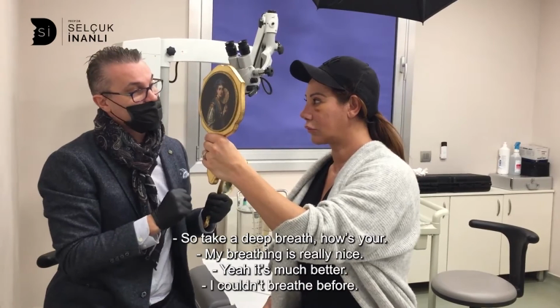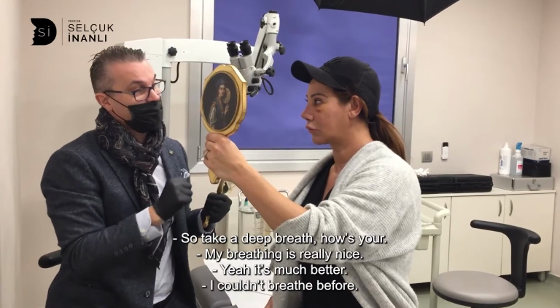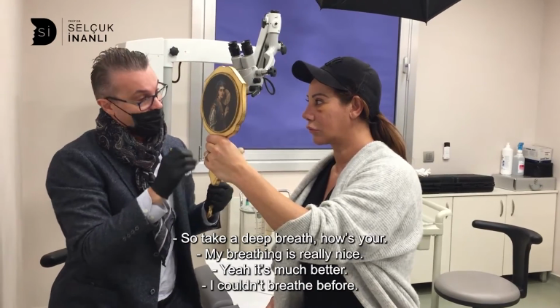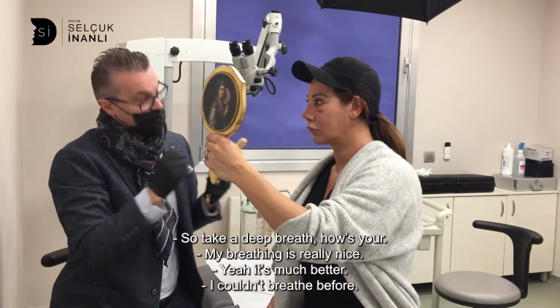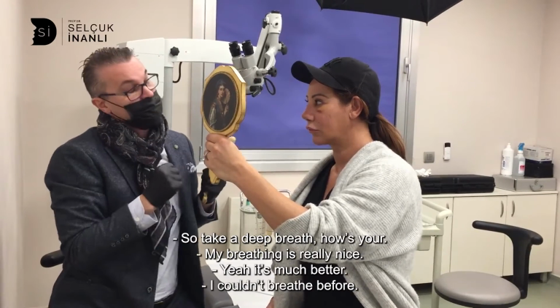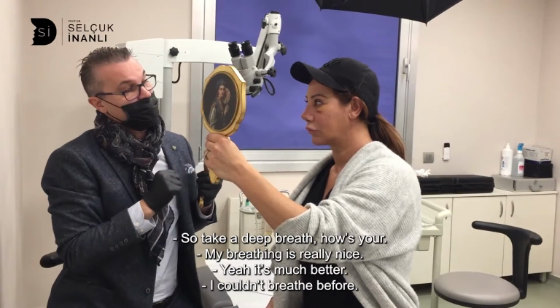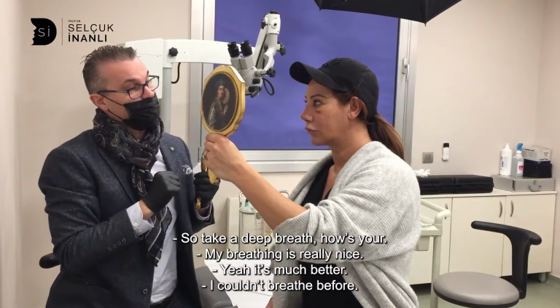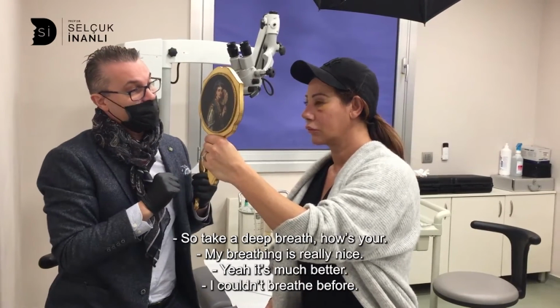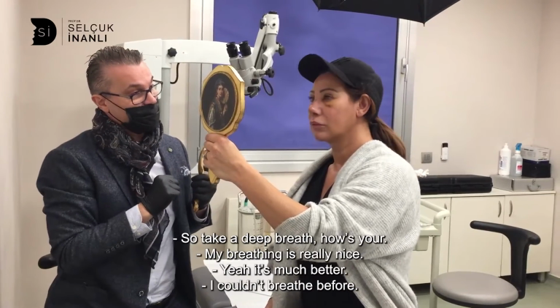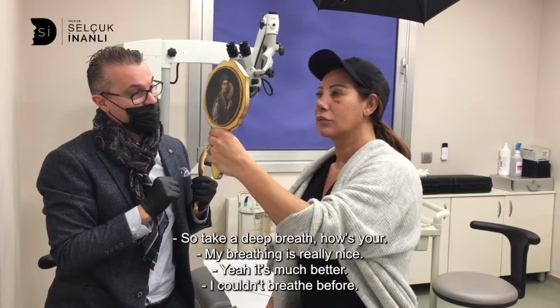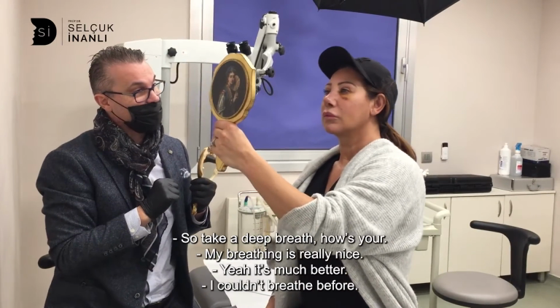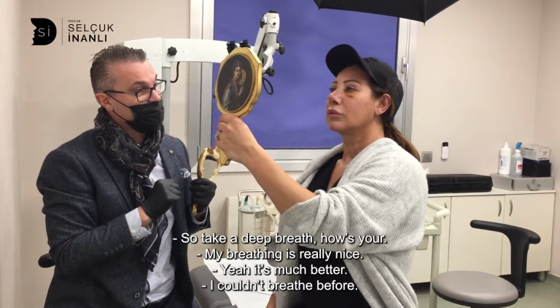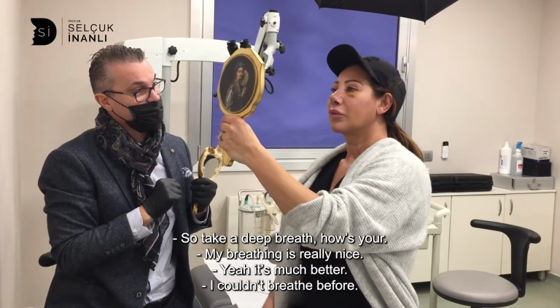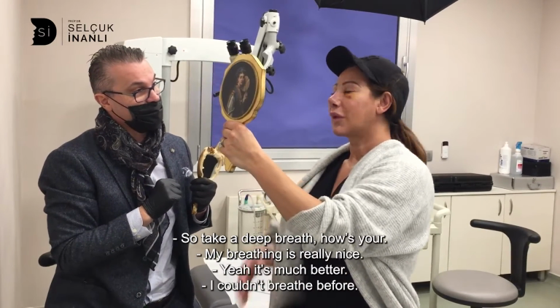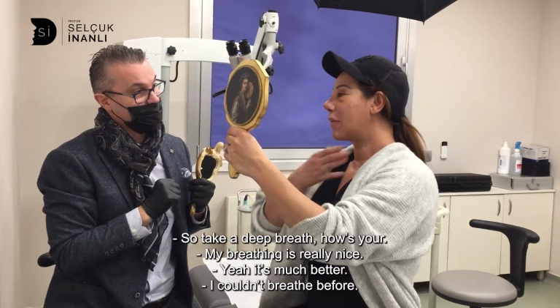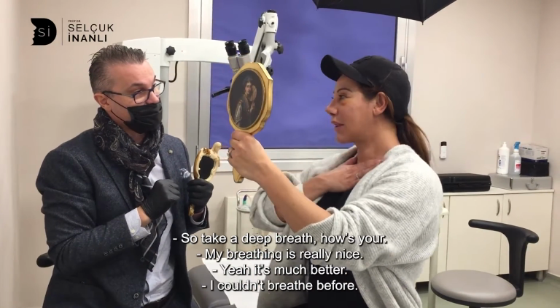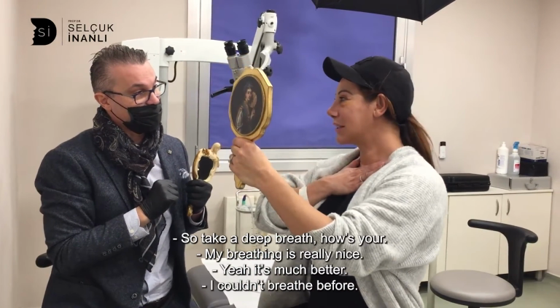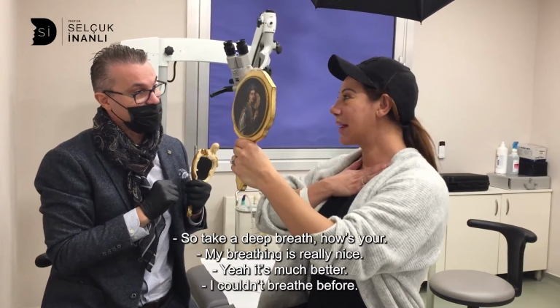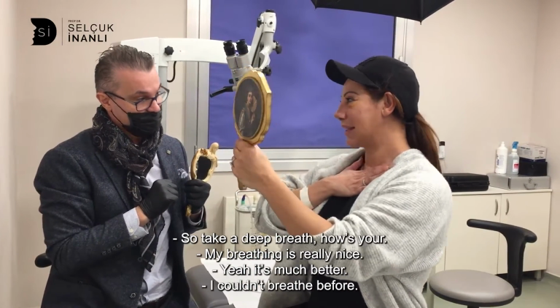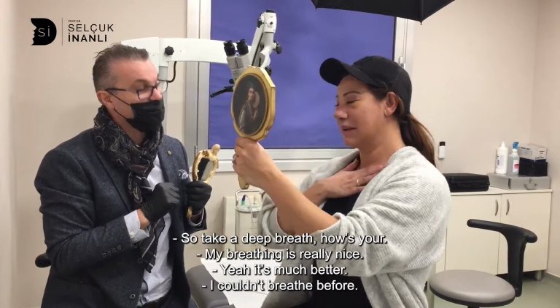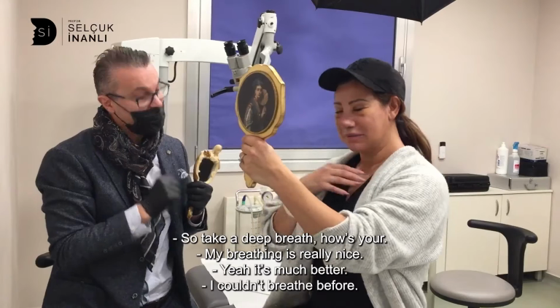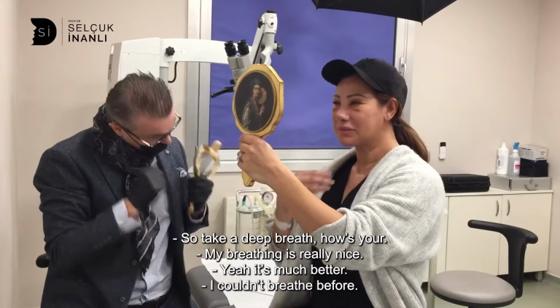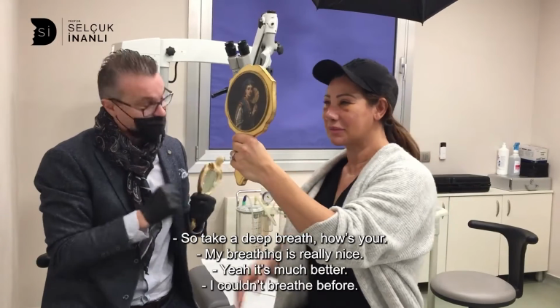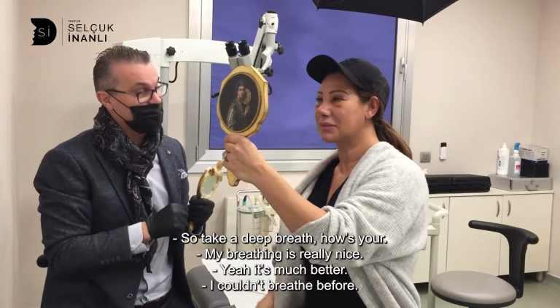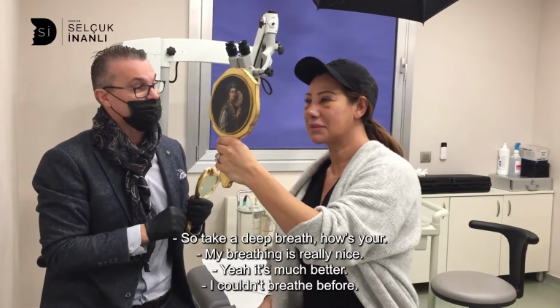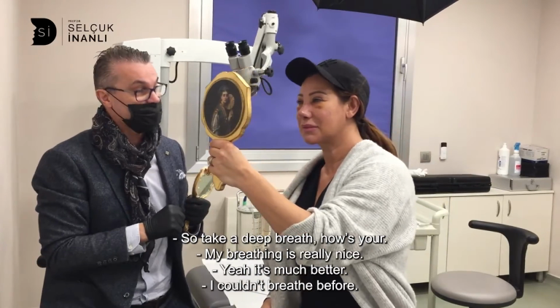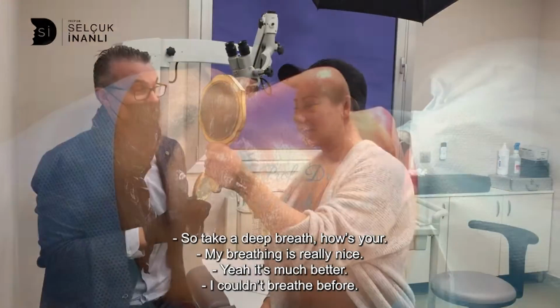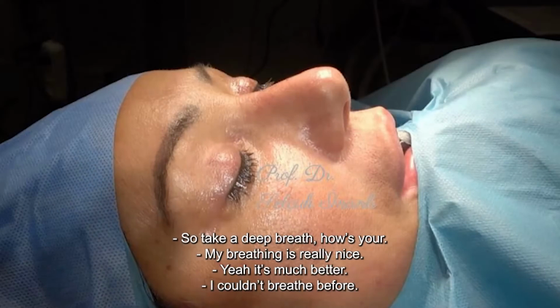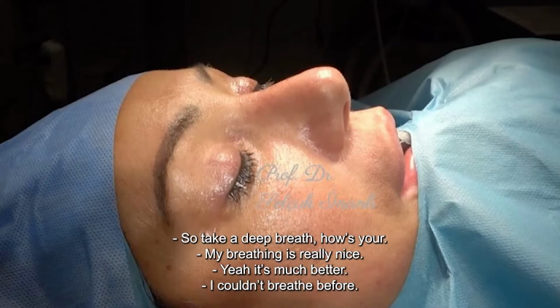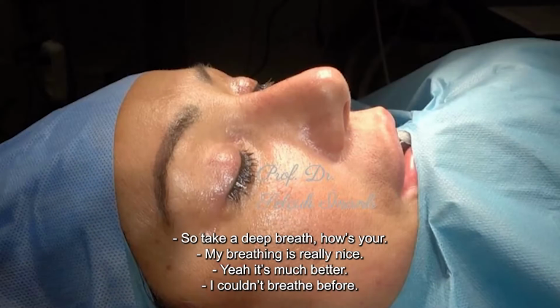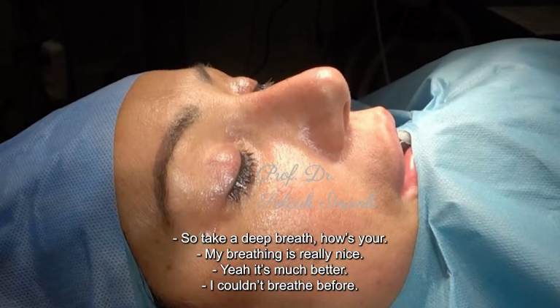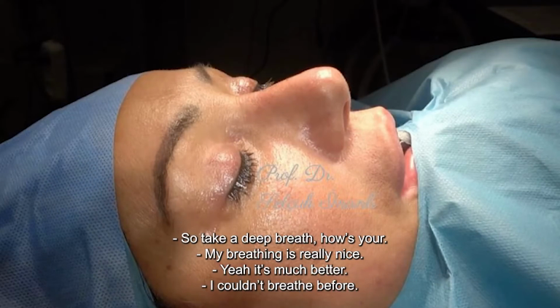Take a deep breath. How's your breathing? It's much better. I can breathe.